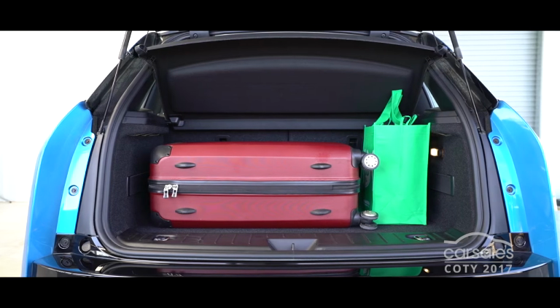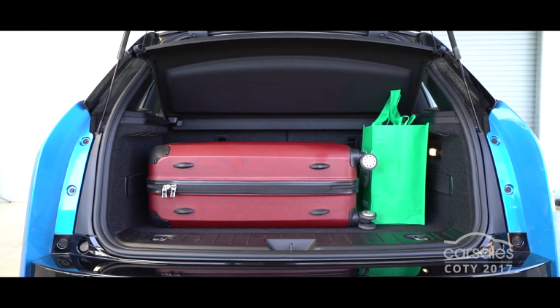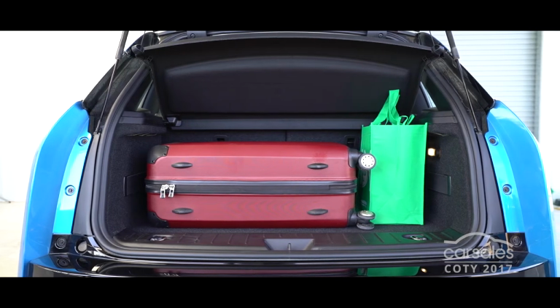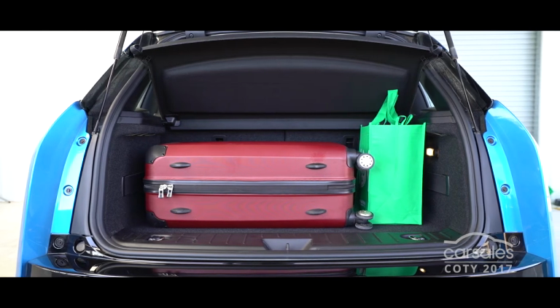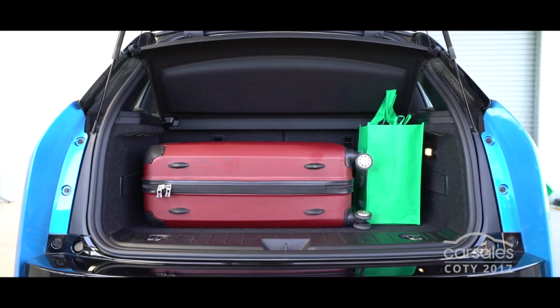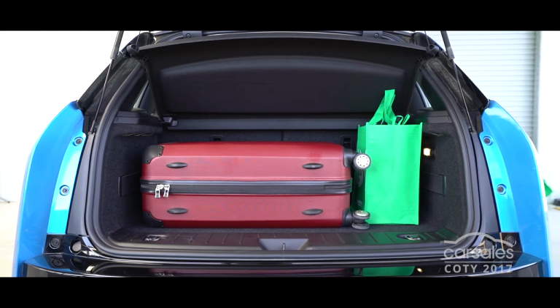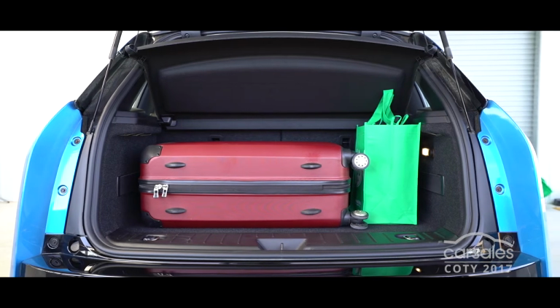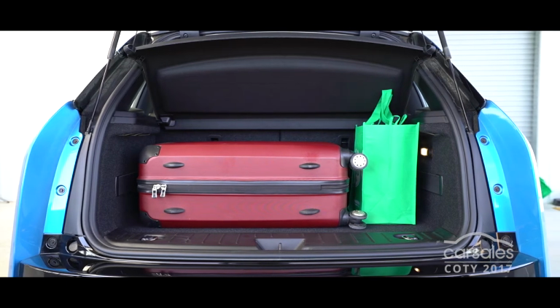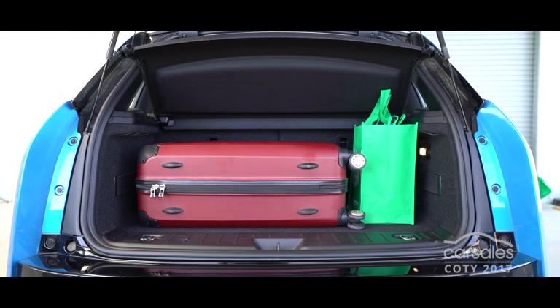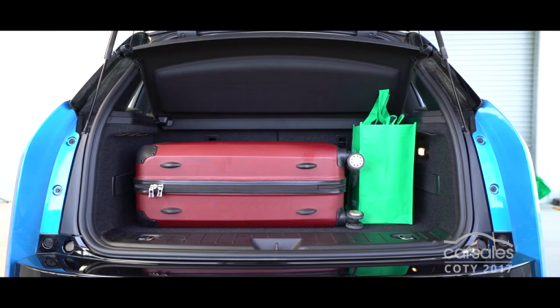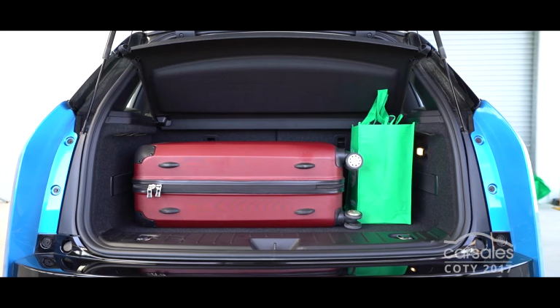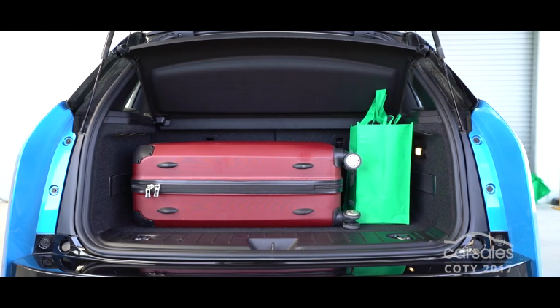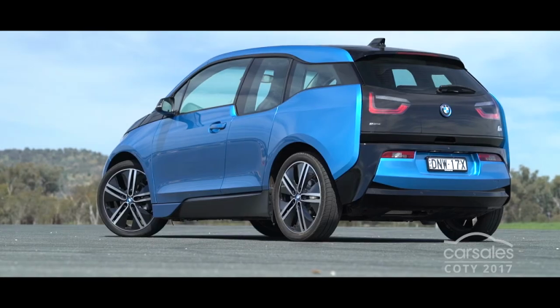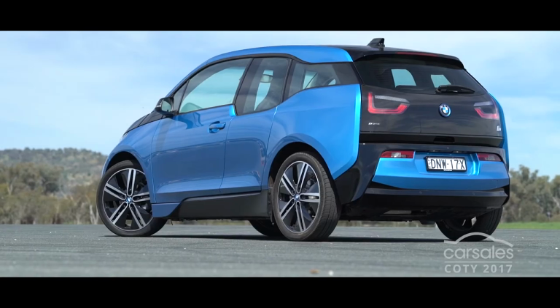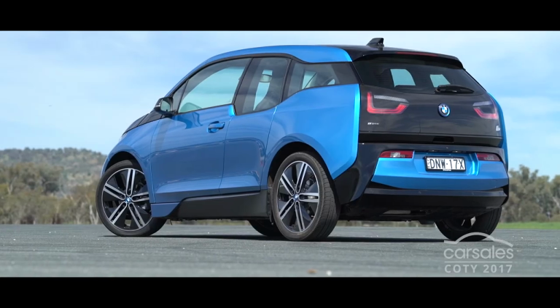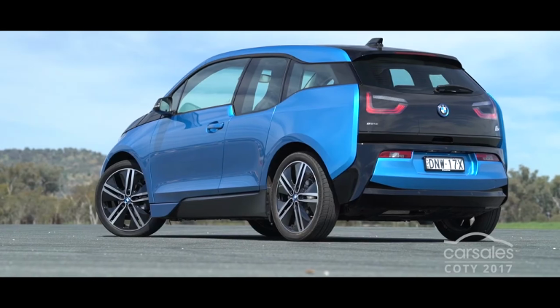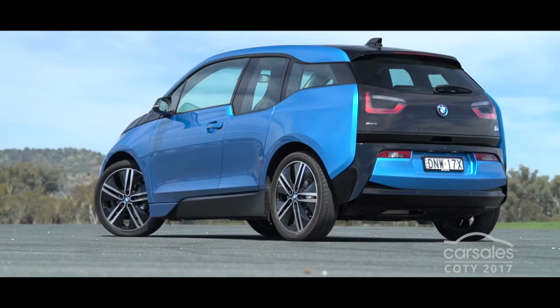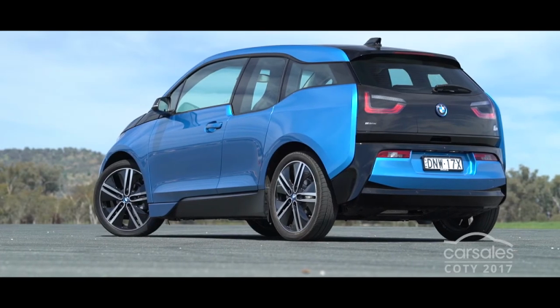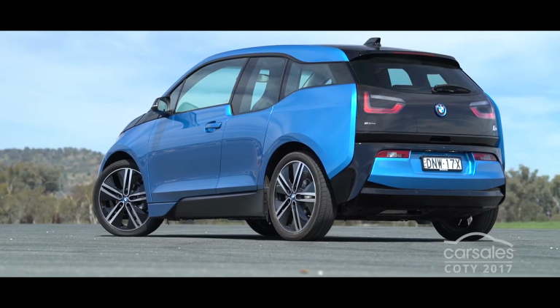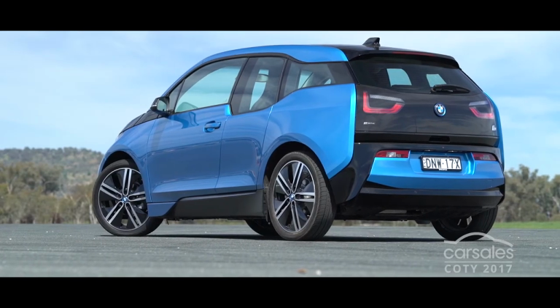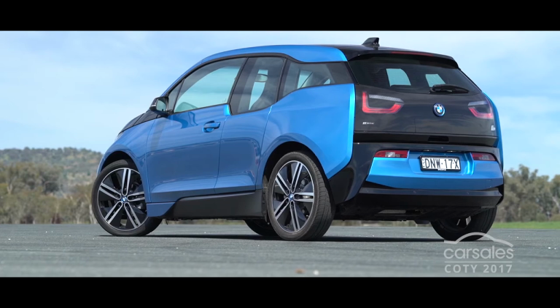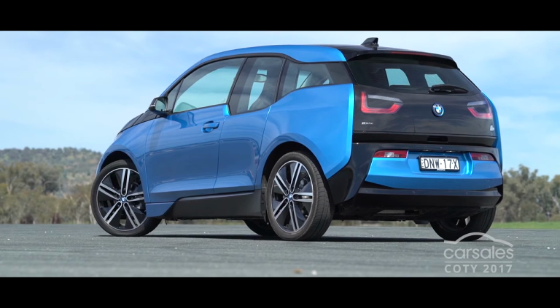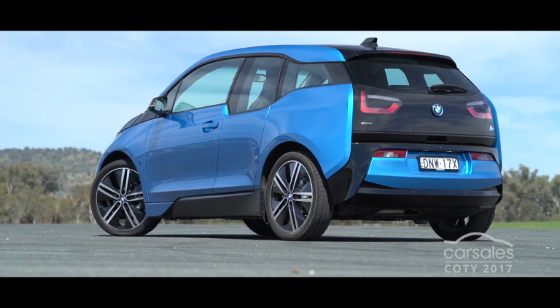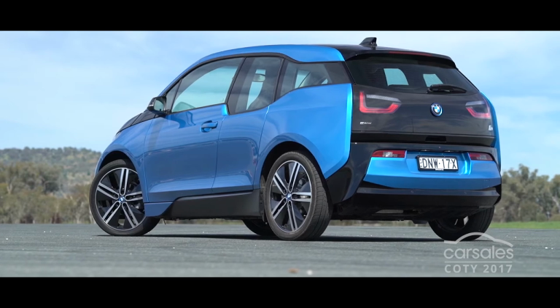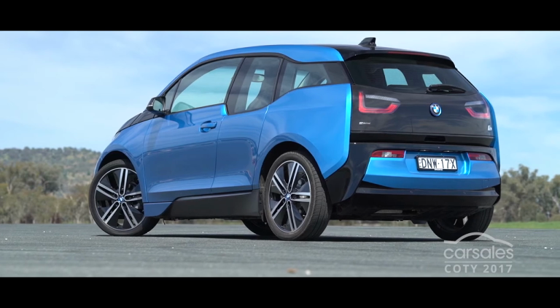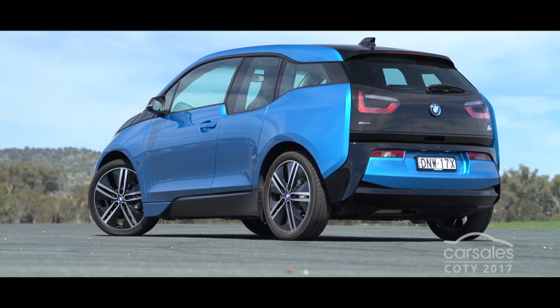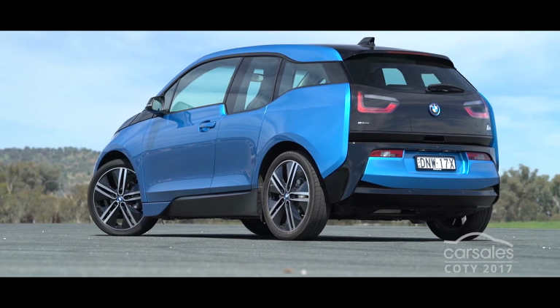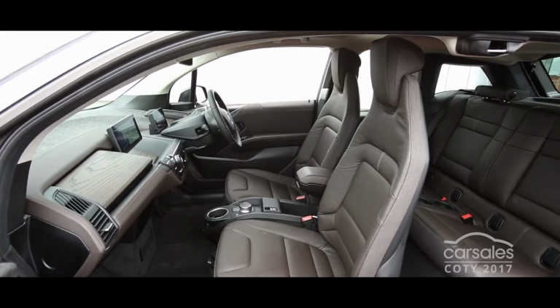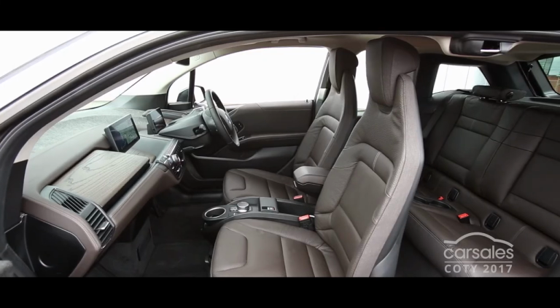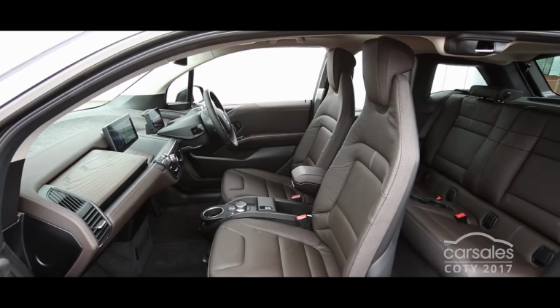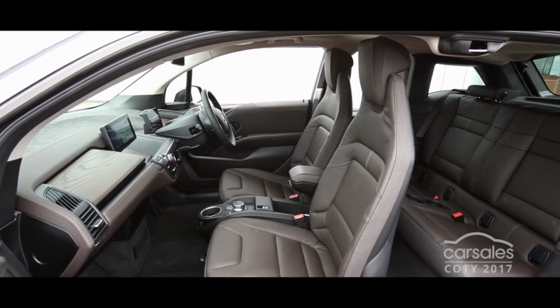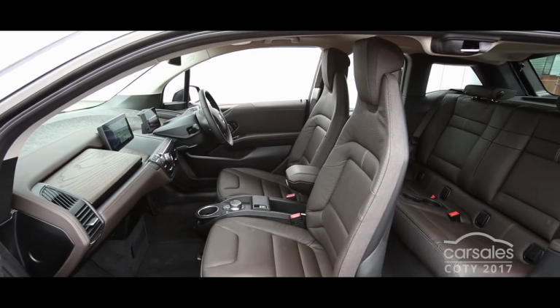The i3's signature reverse-opening rear doors are of debatable value, but they do allow easy access to the cabin.